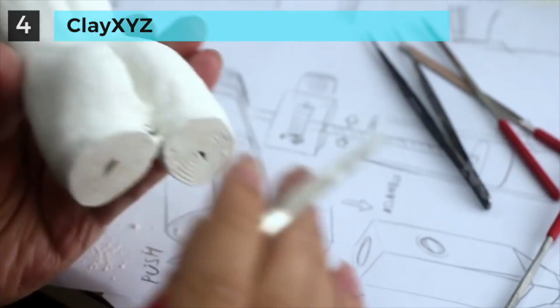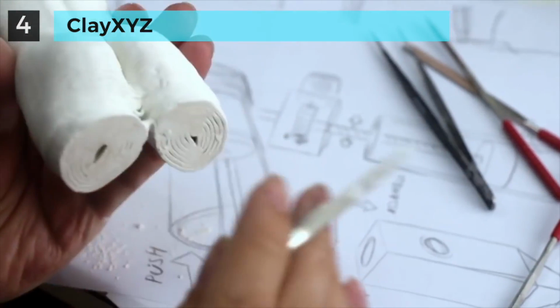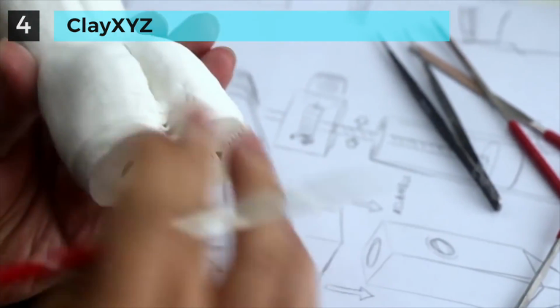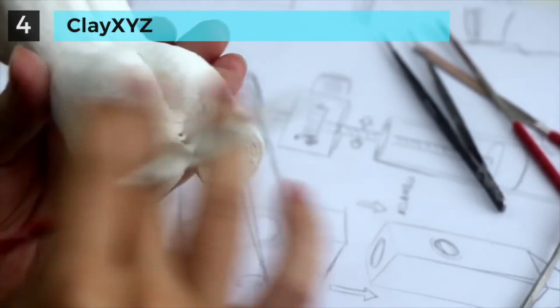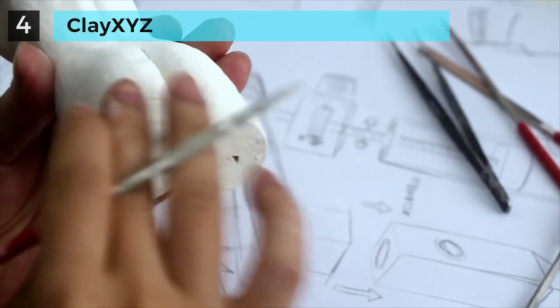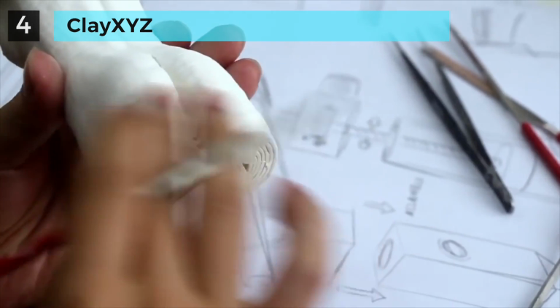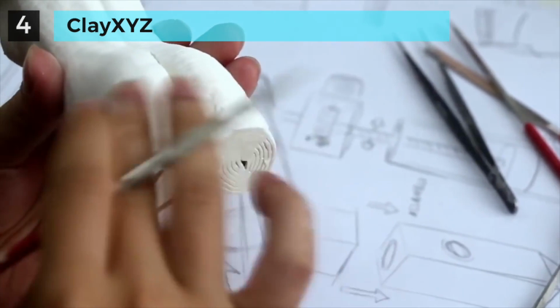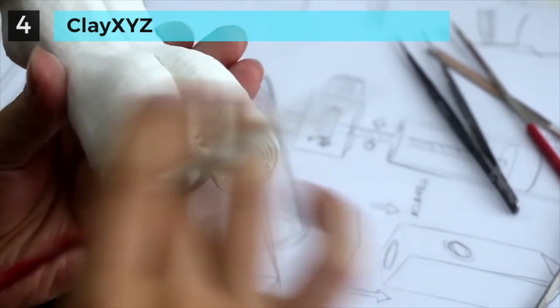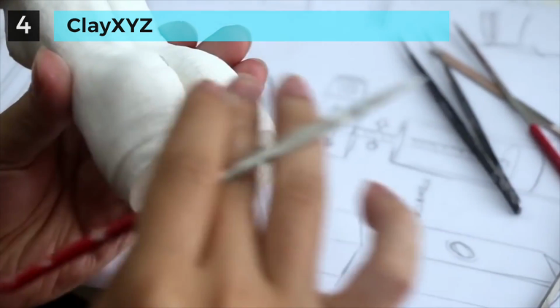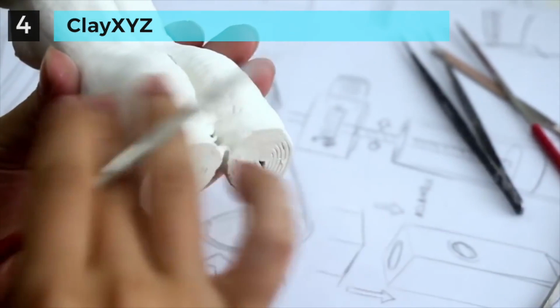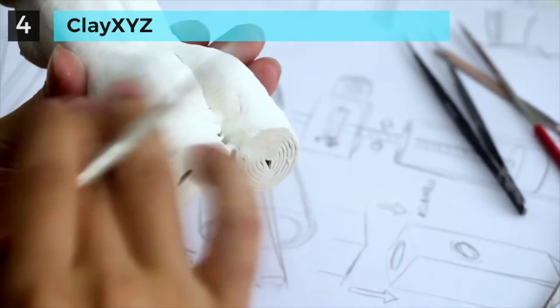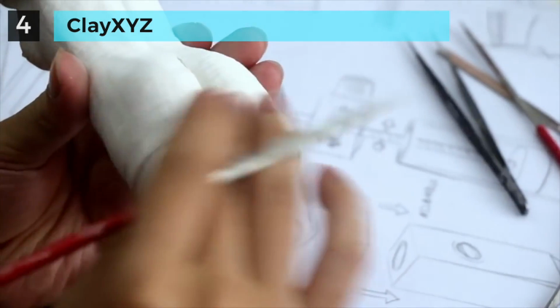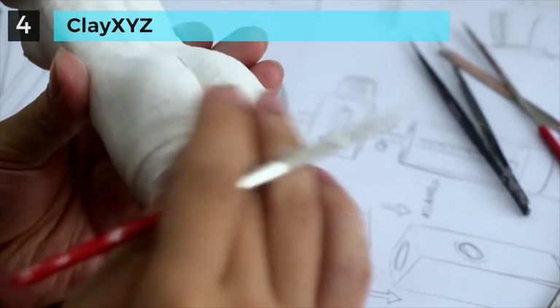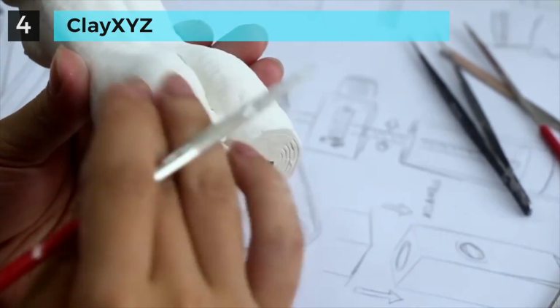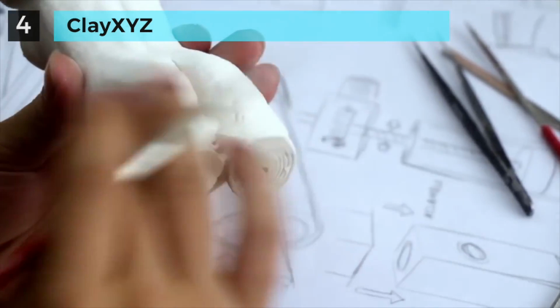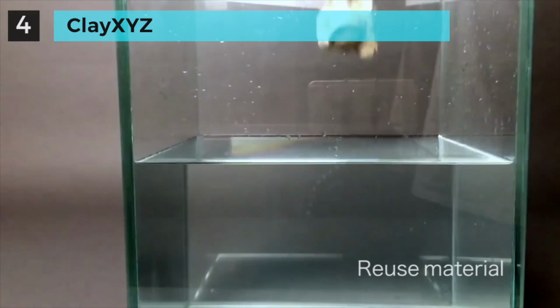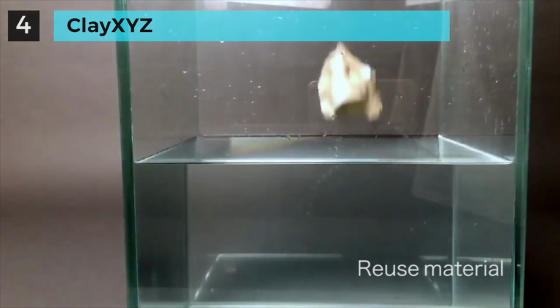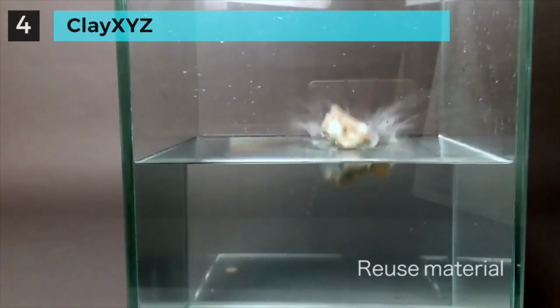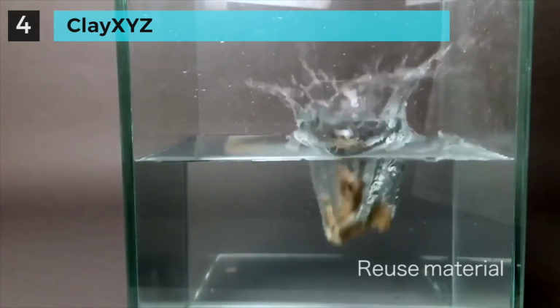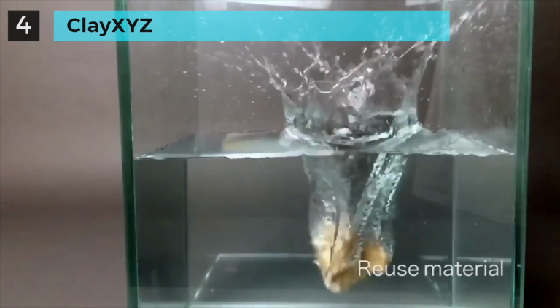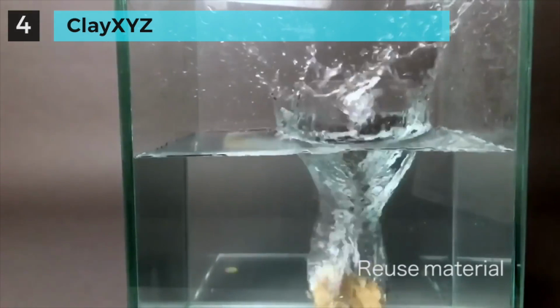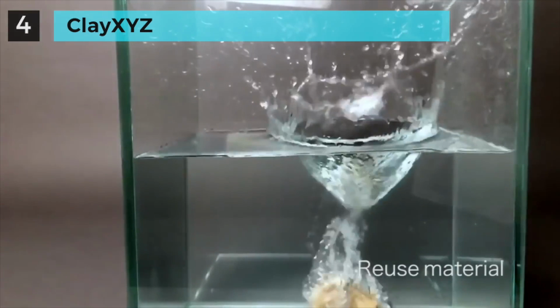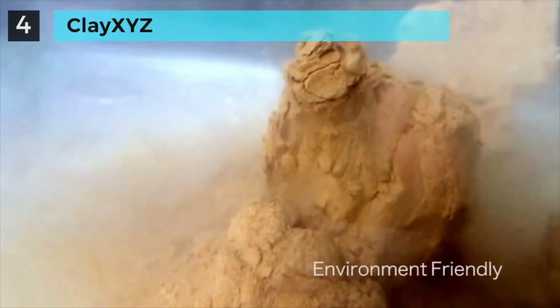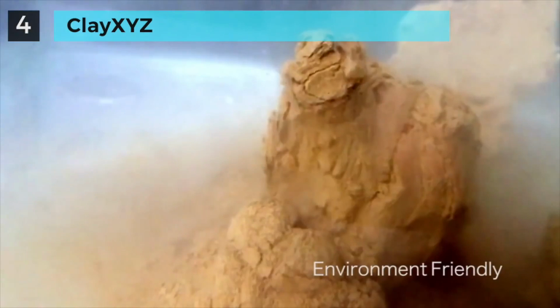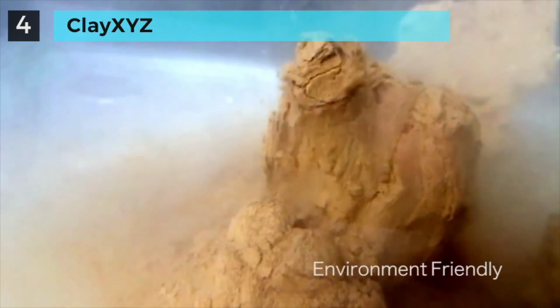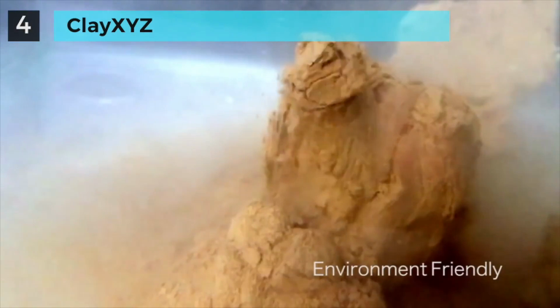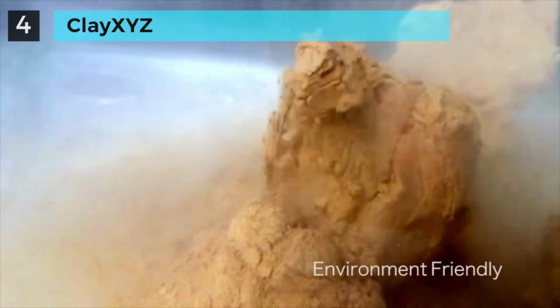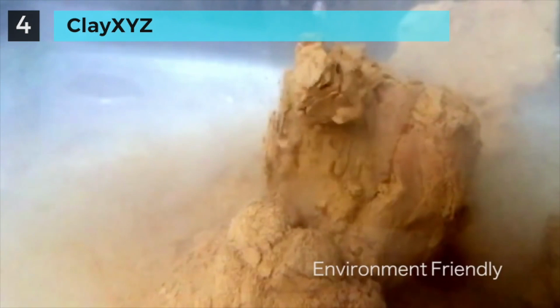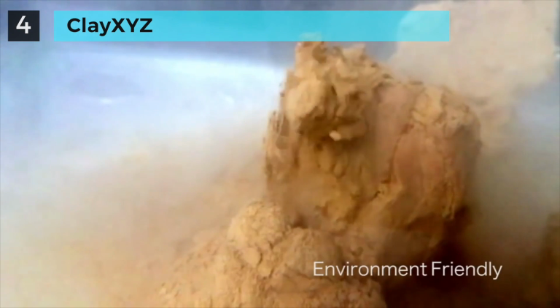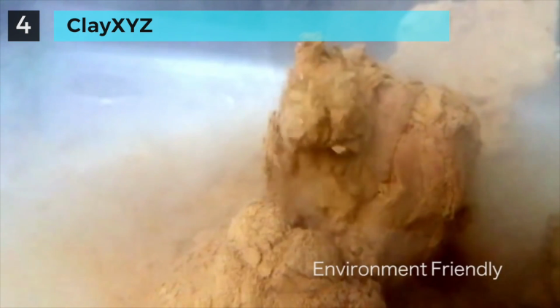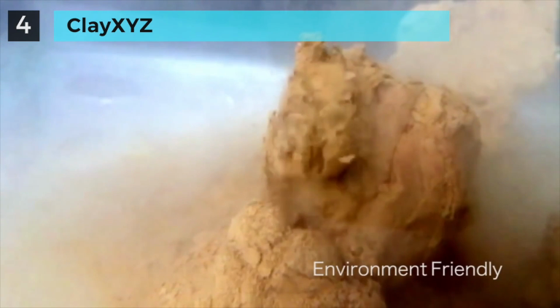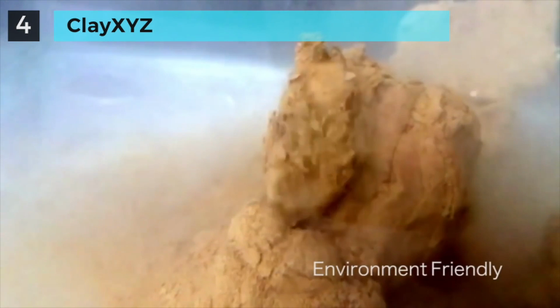You can also repair the clay printed artwork. Don't worry about making it worse — melt it in the water and reuse the material. Pretty environment friendly.